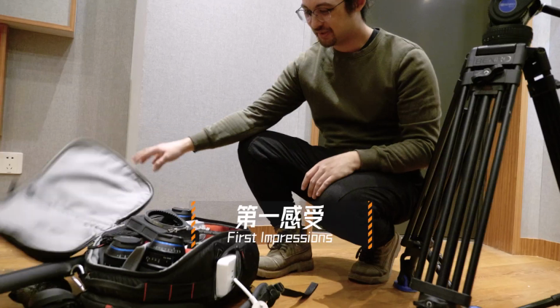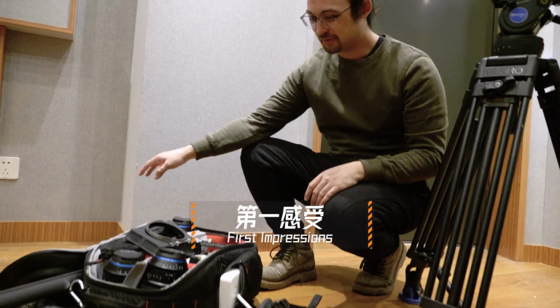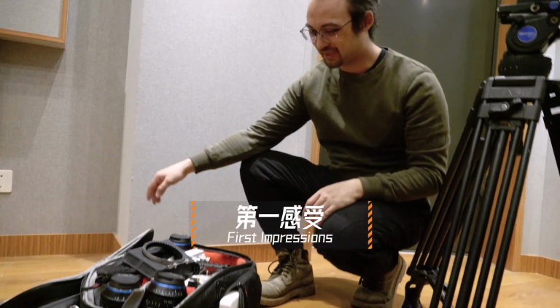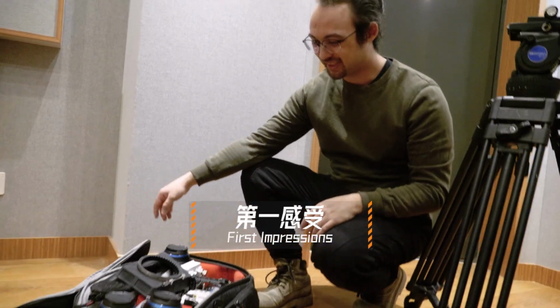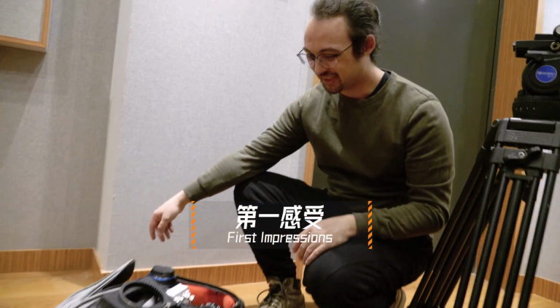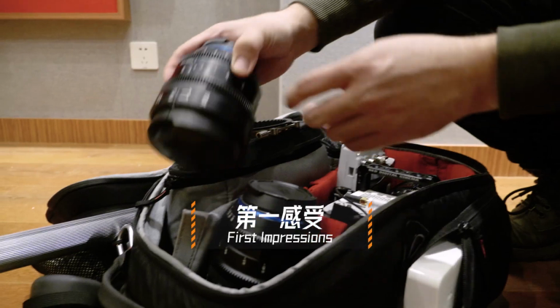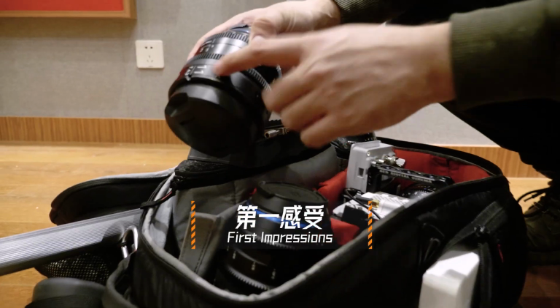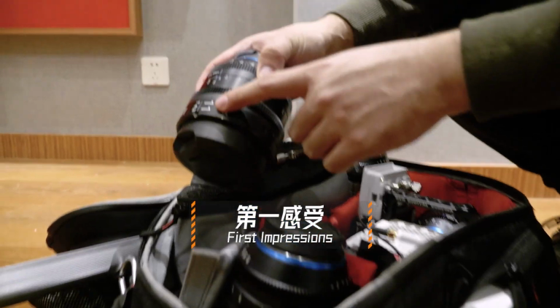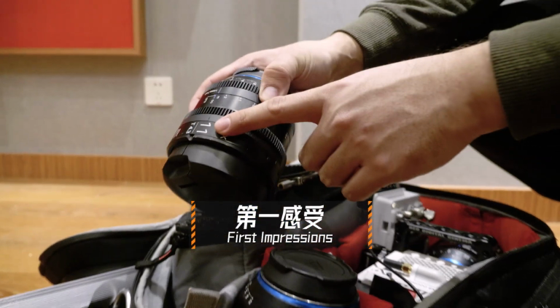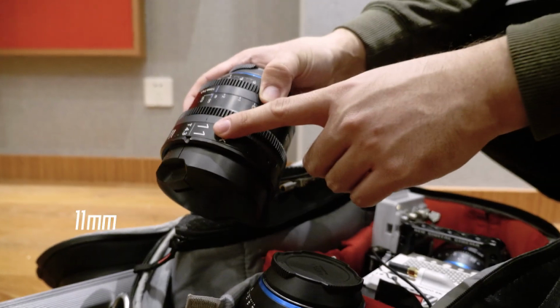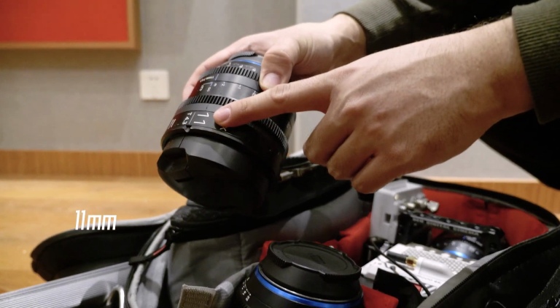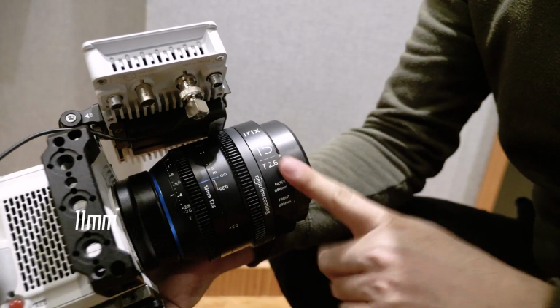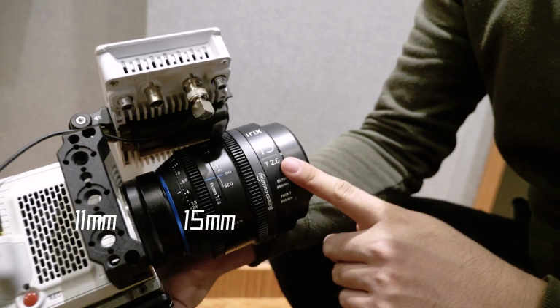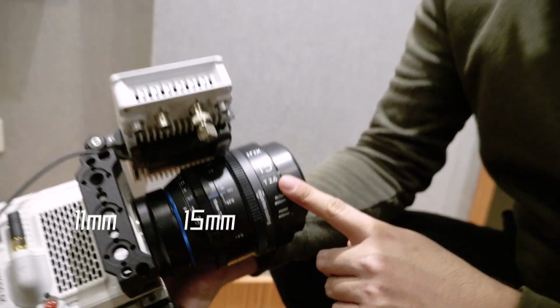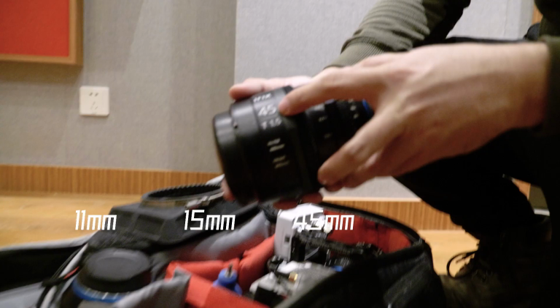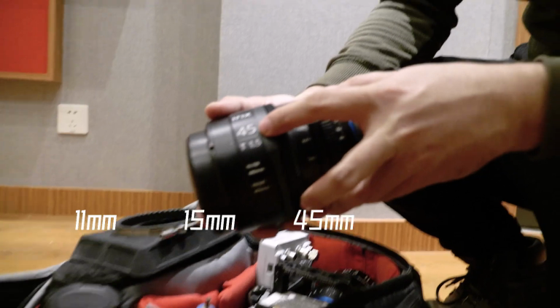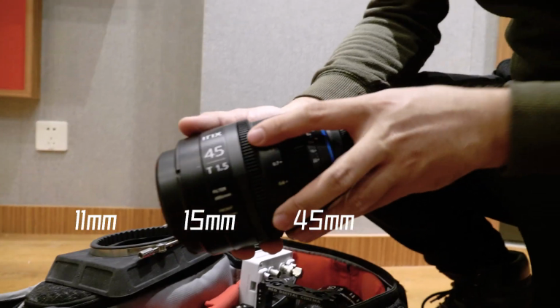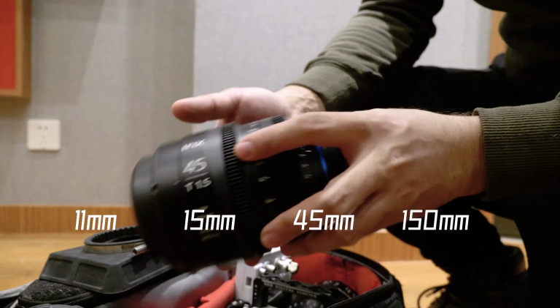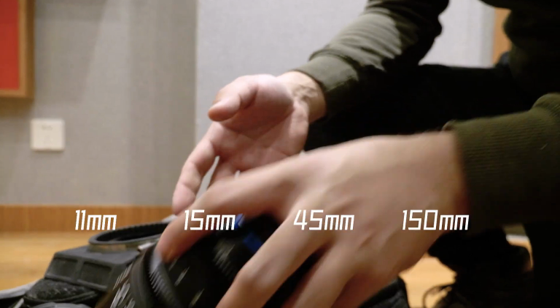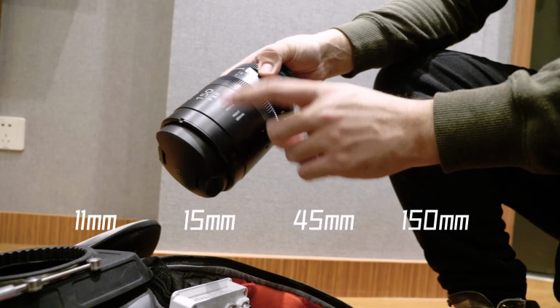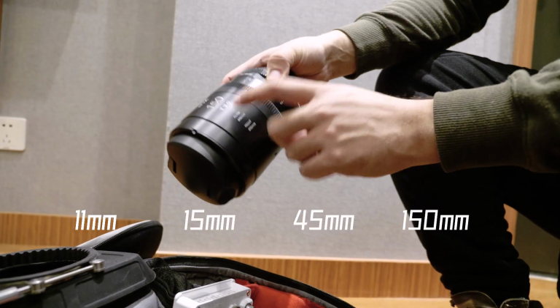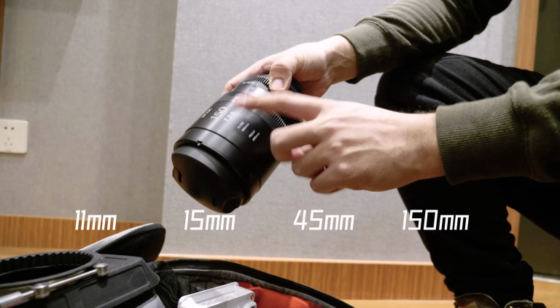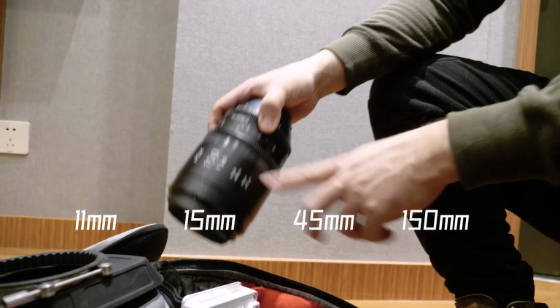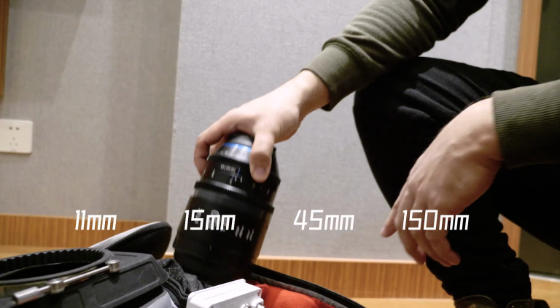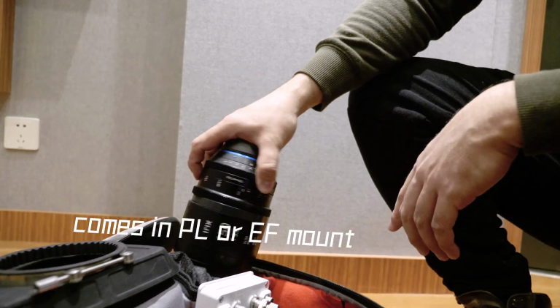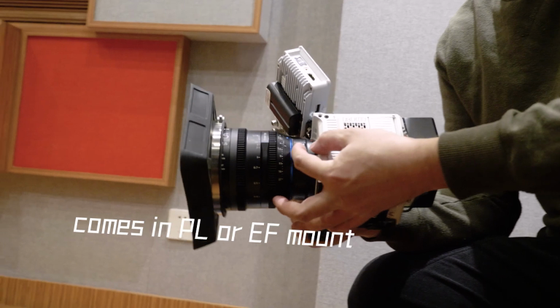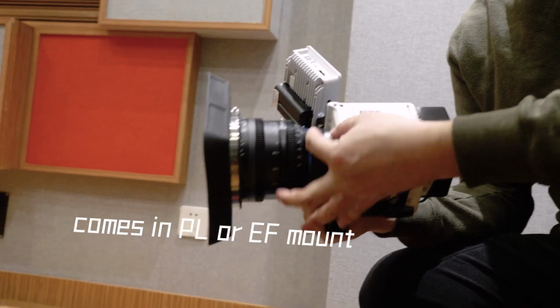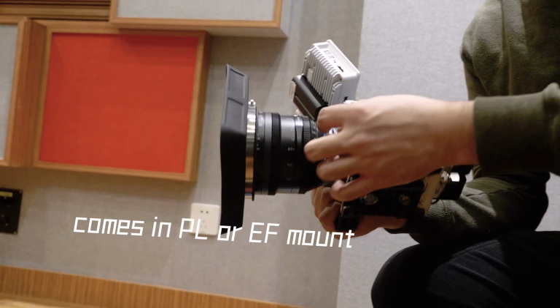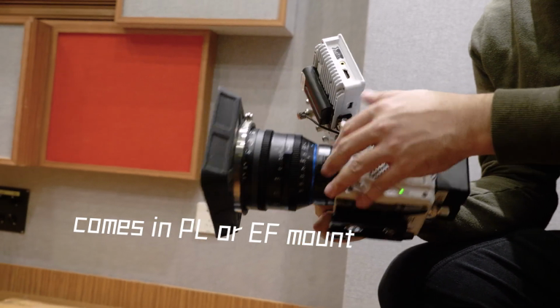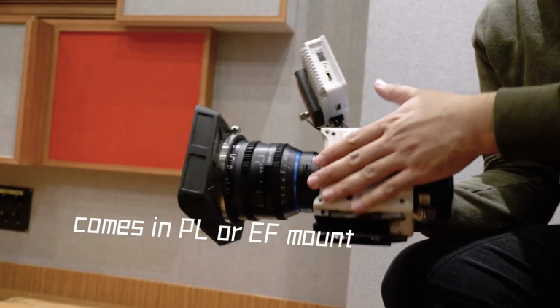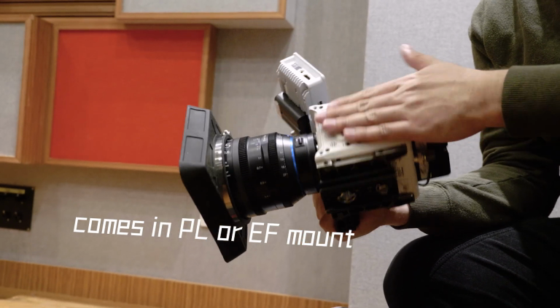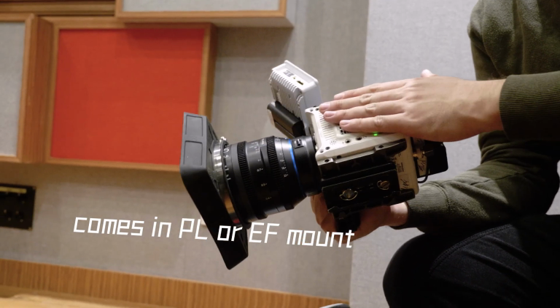The IRIX lens set has 11, 15, 45, and 150mm. It has EF or PL mount.